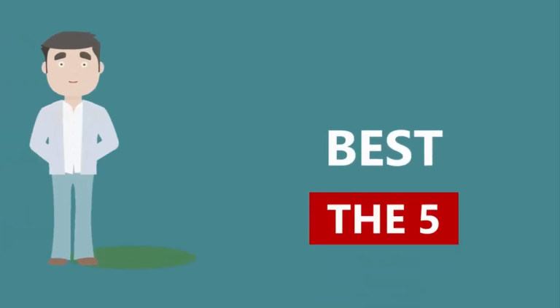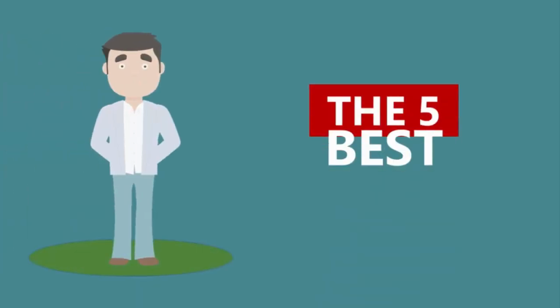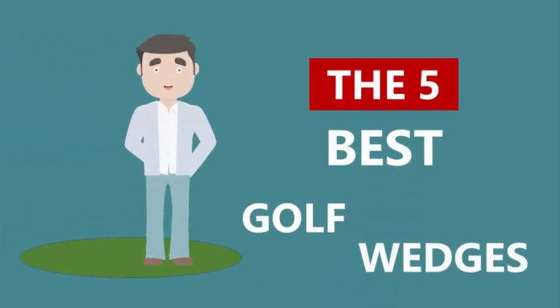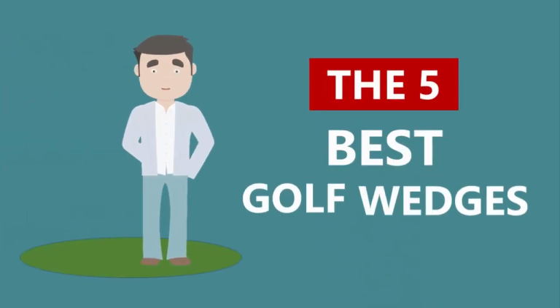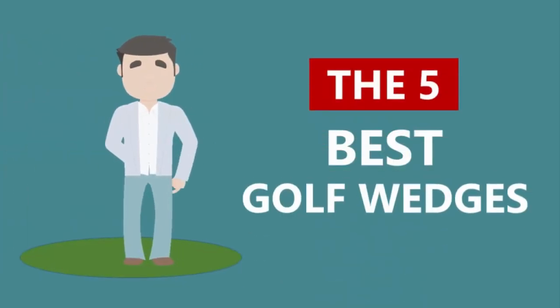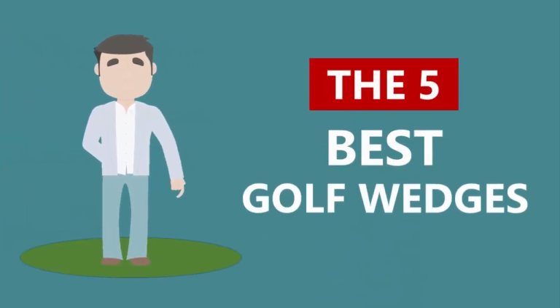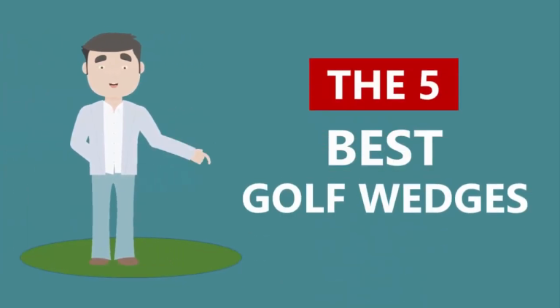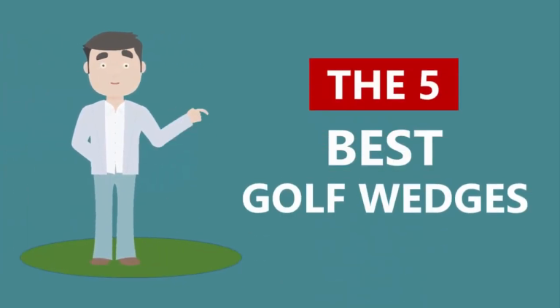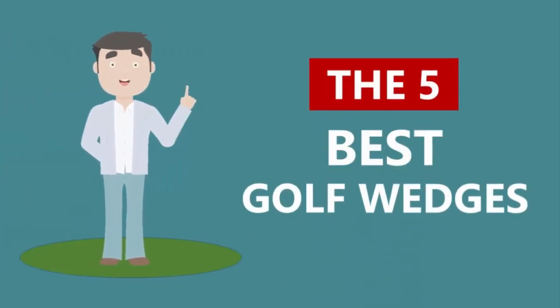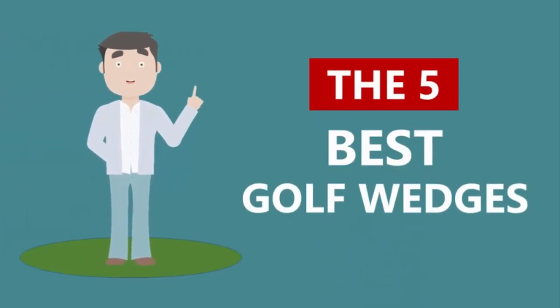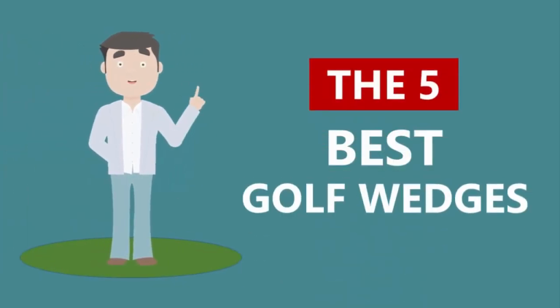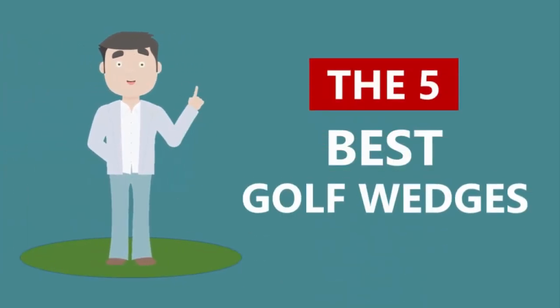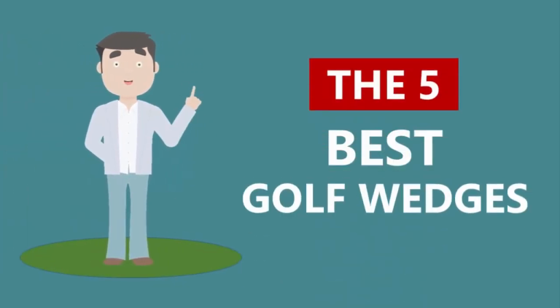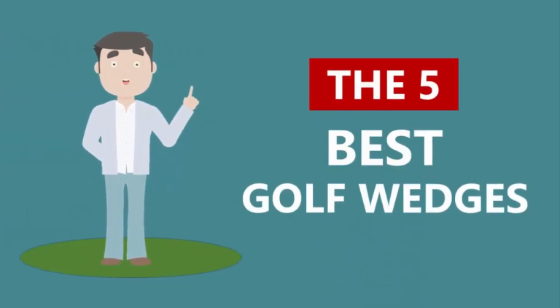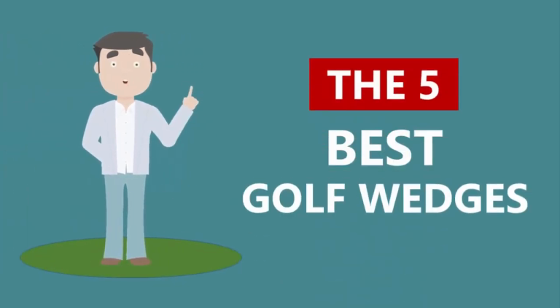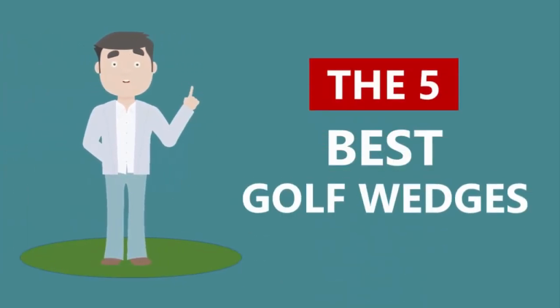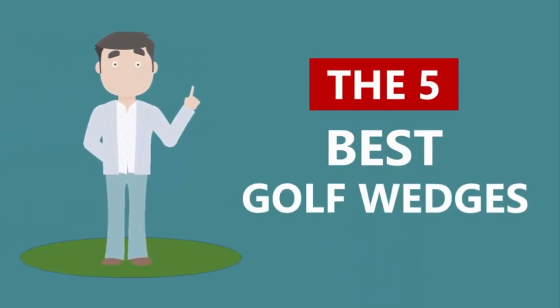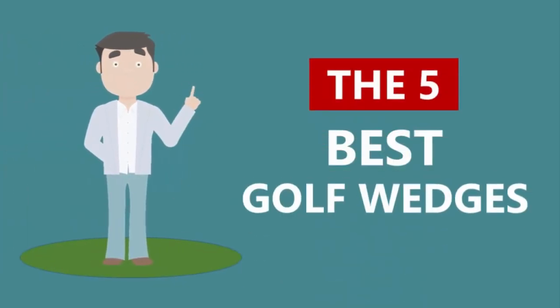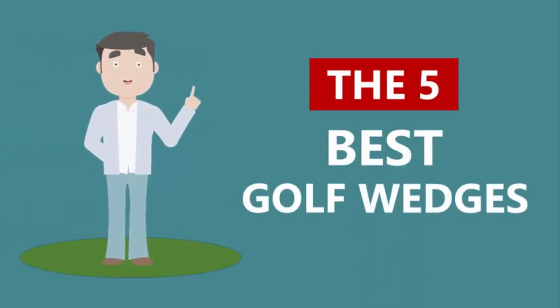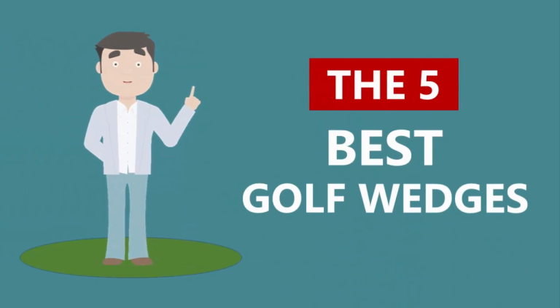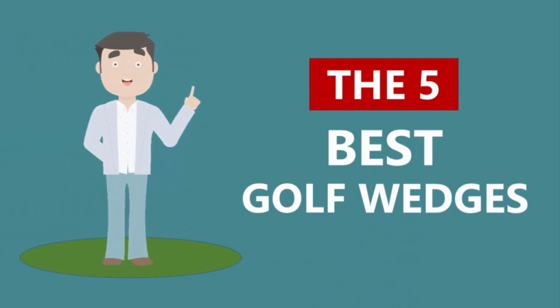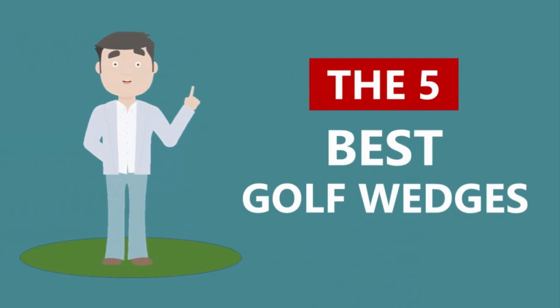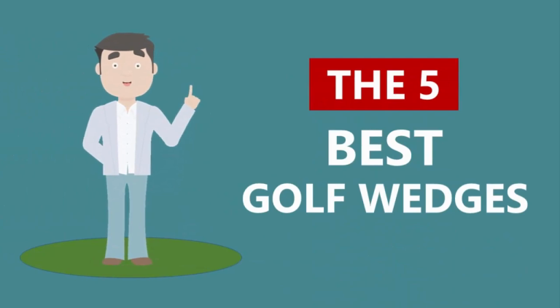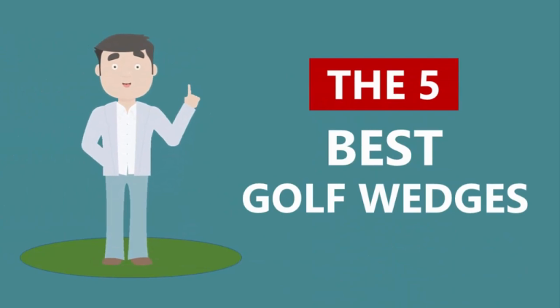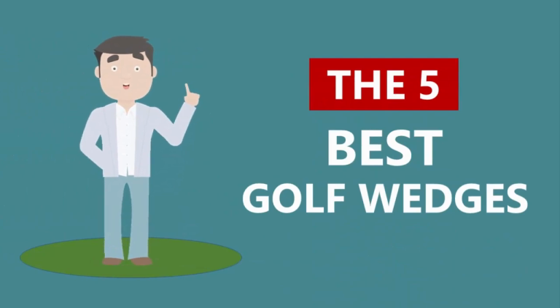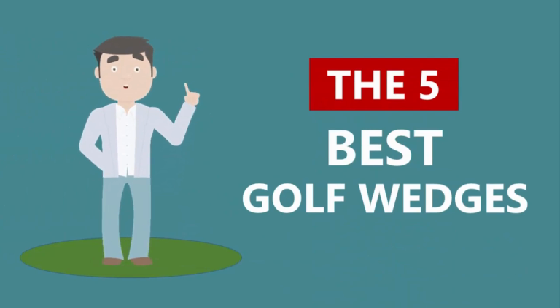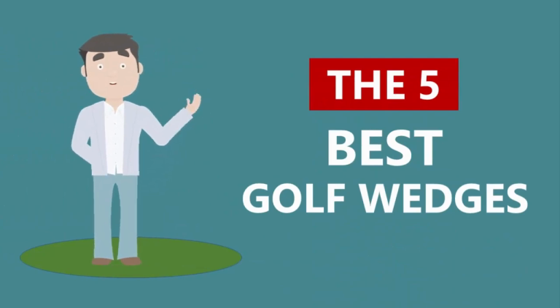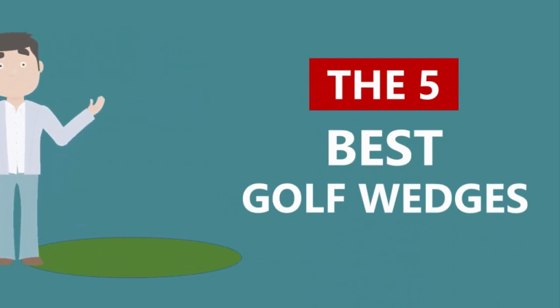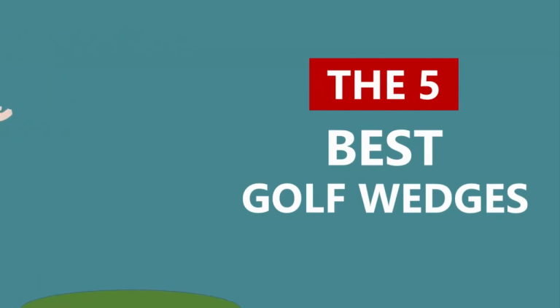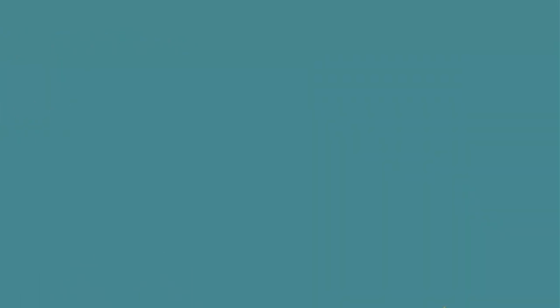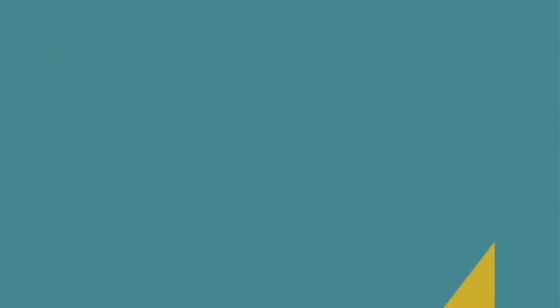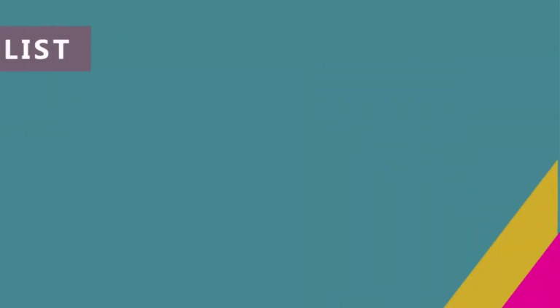Here we present the five best golf wedges. Let's get started with the list.